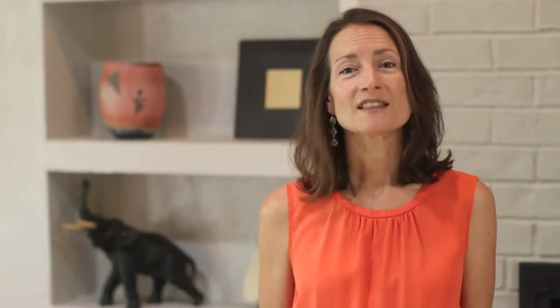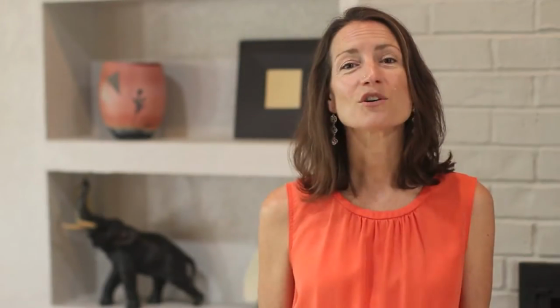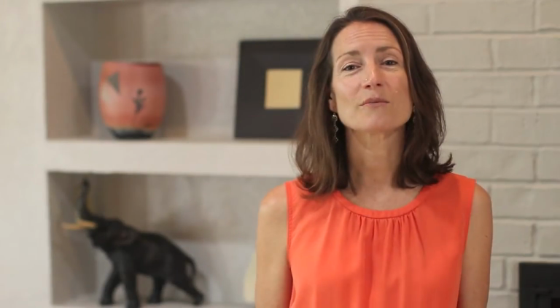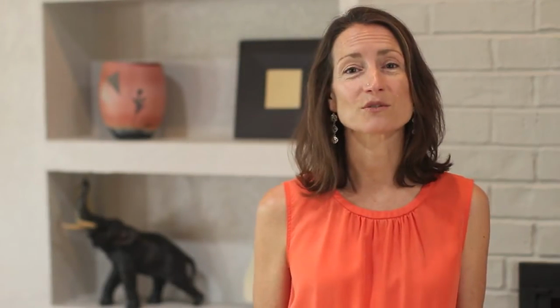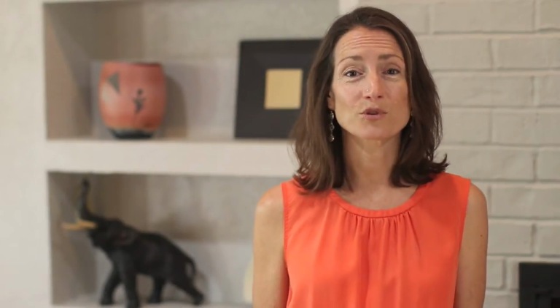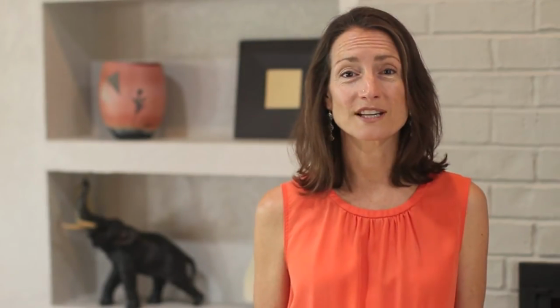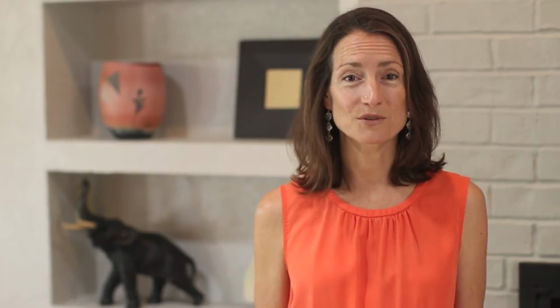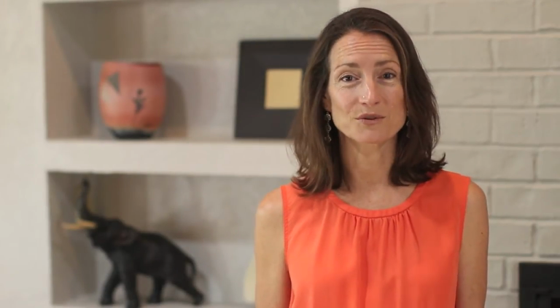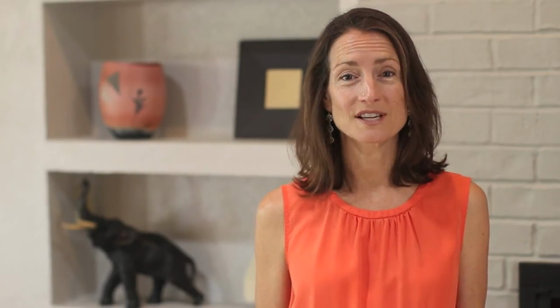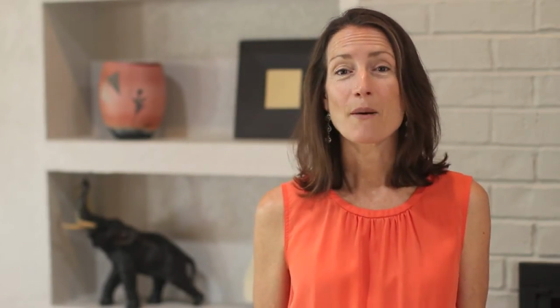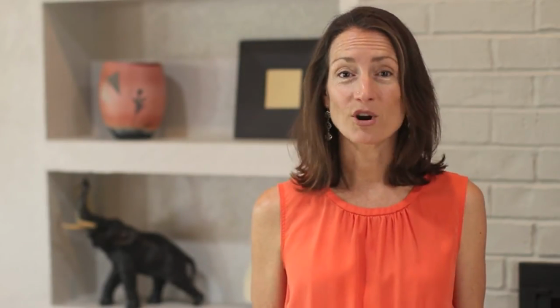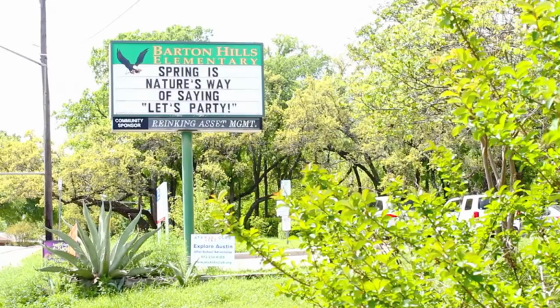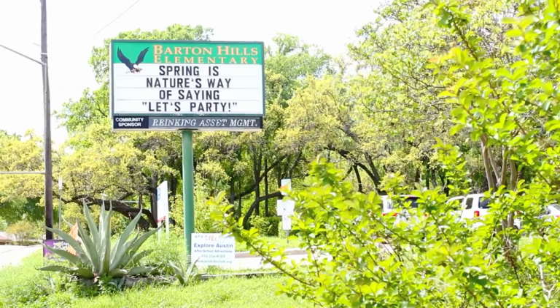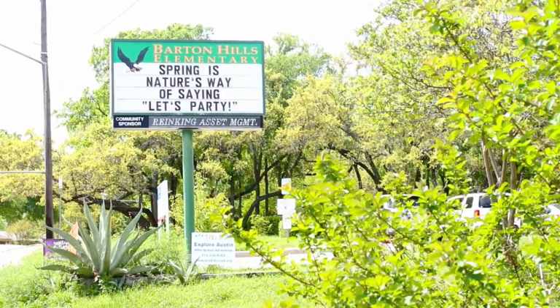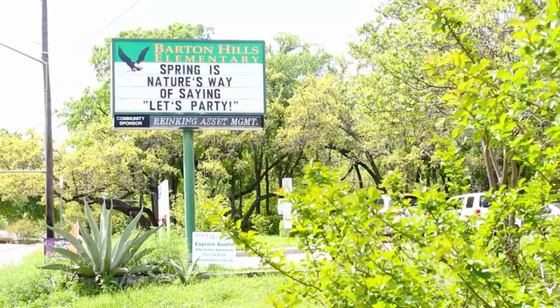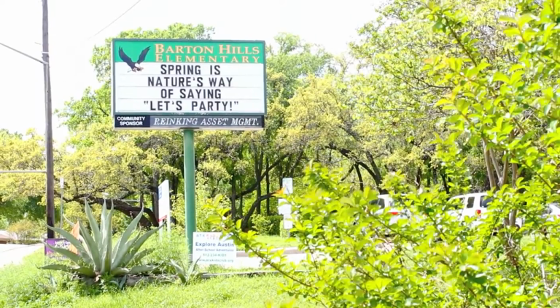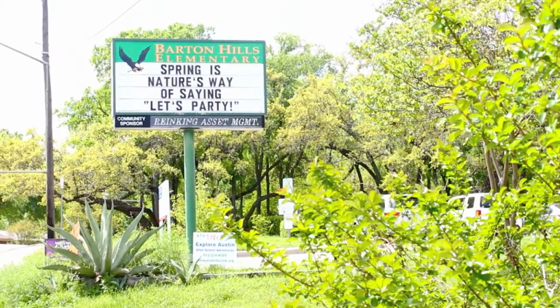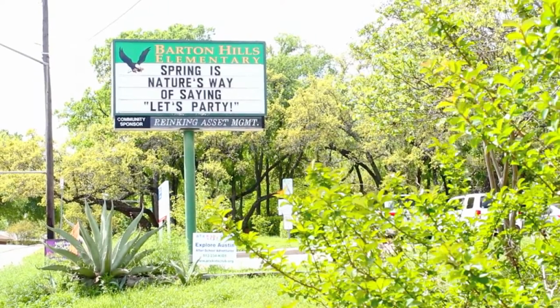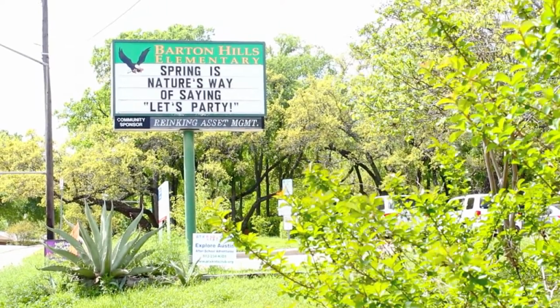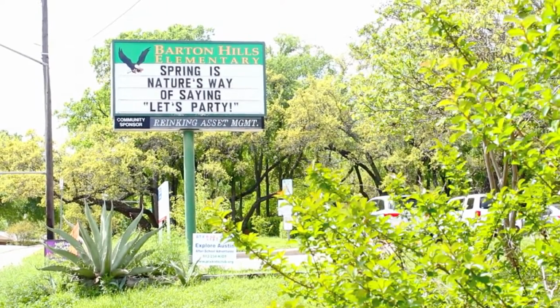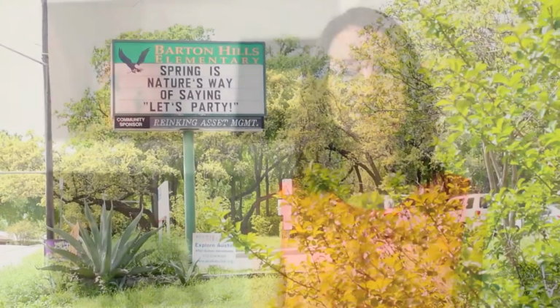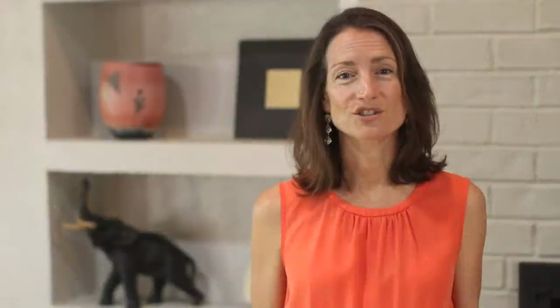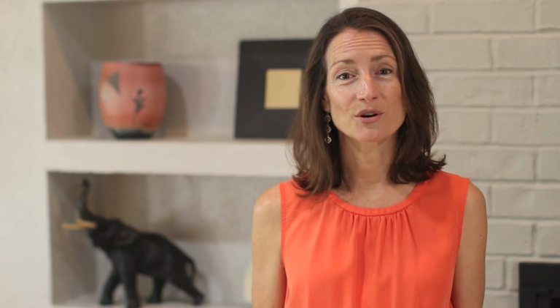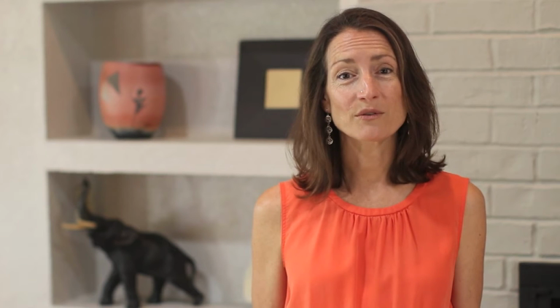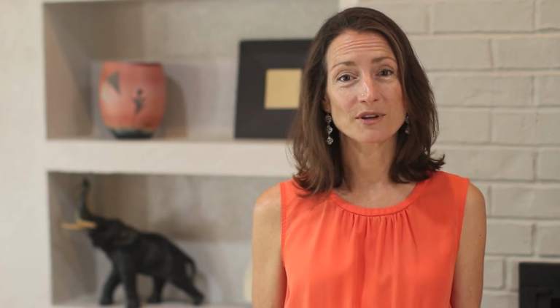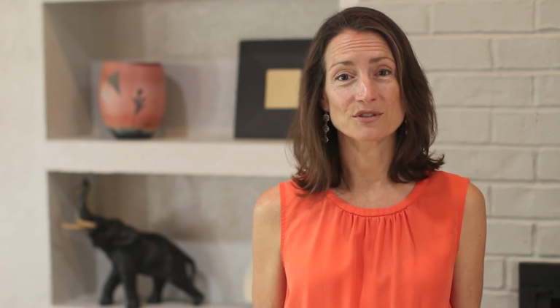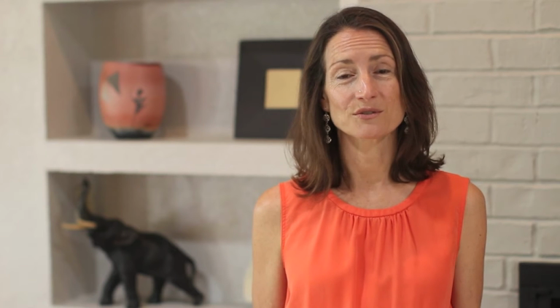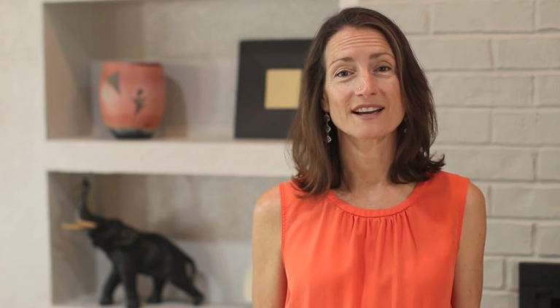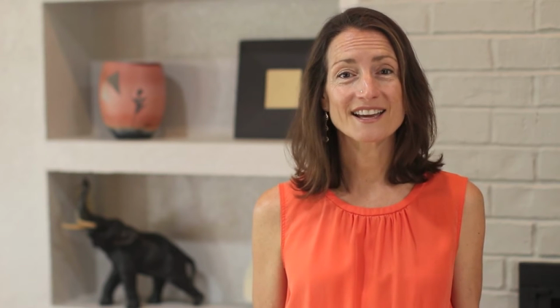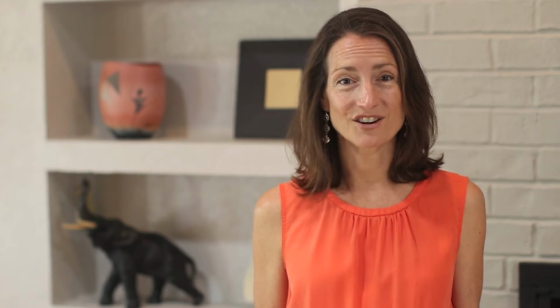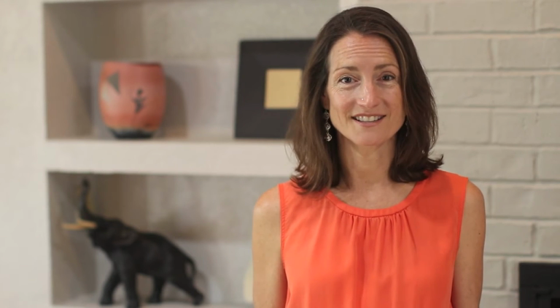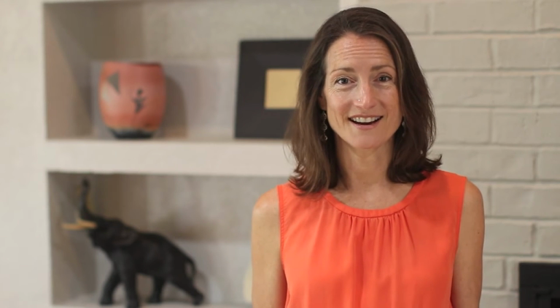This home has award-winning schools. Barton Hills Elementary is just a block away. It feeds to O. Henry Middle School and Austin High.